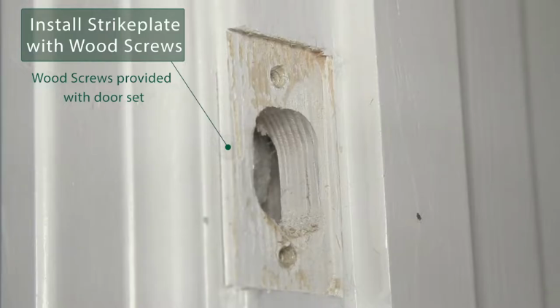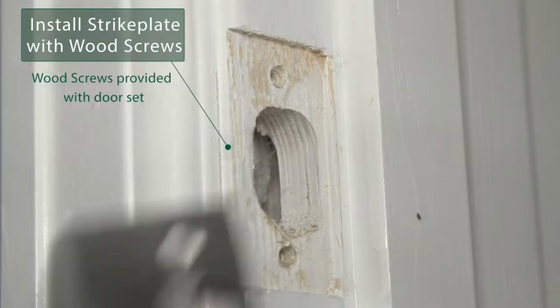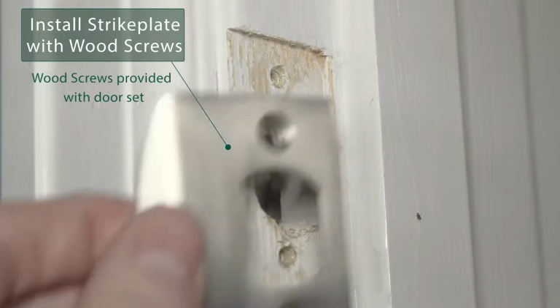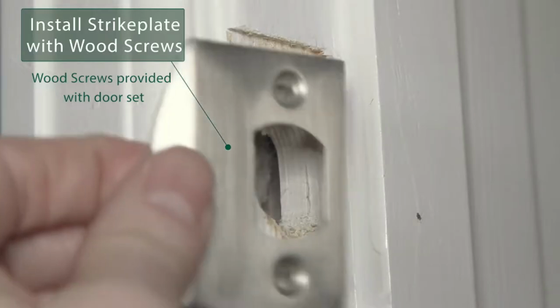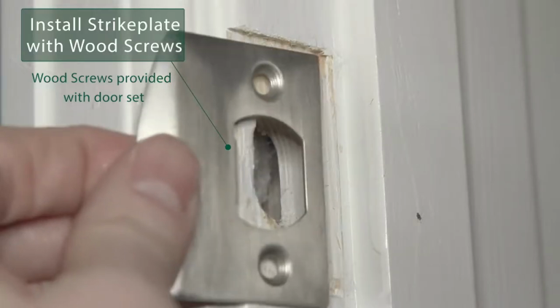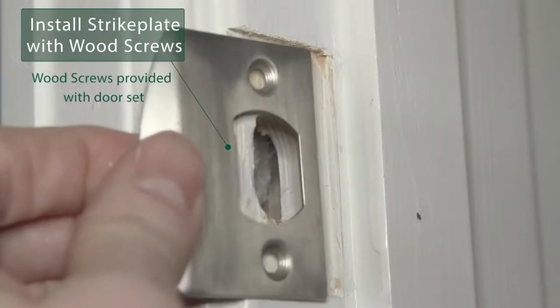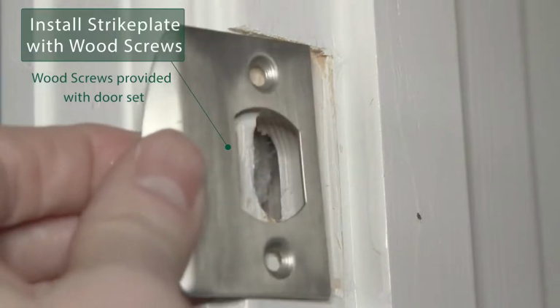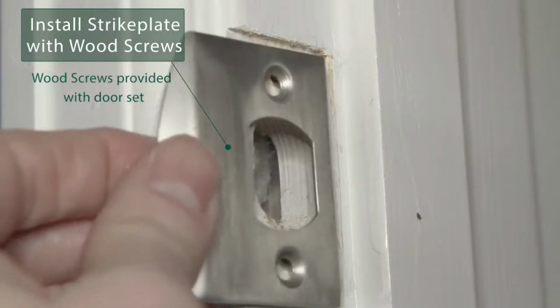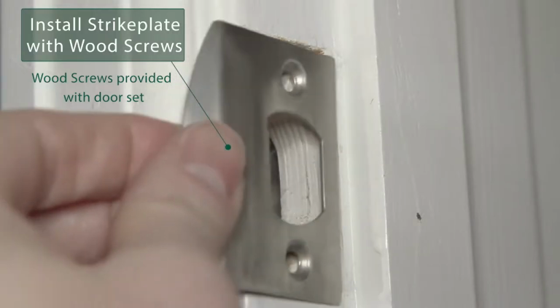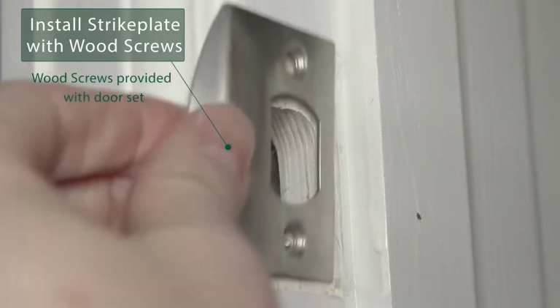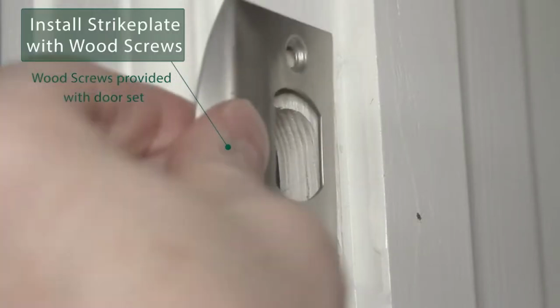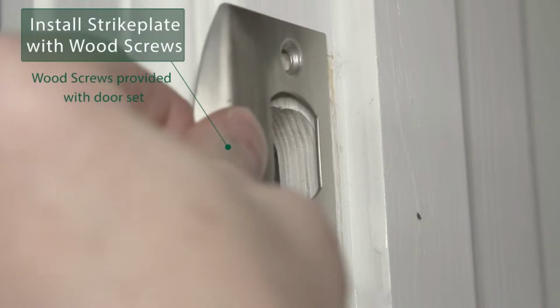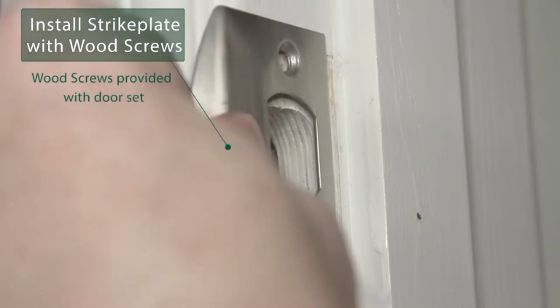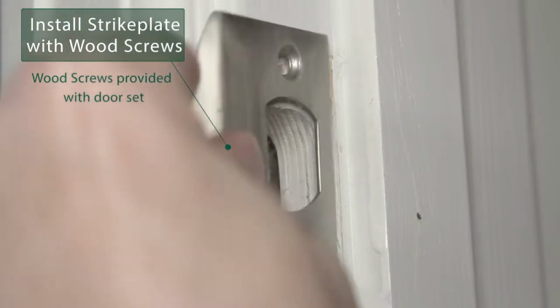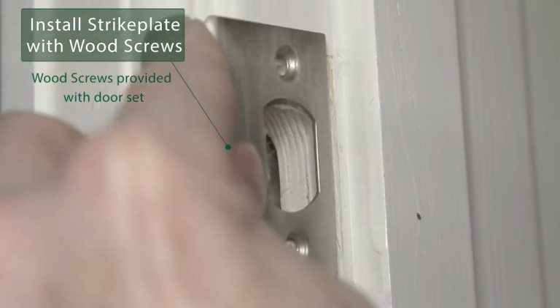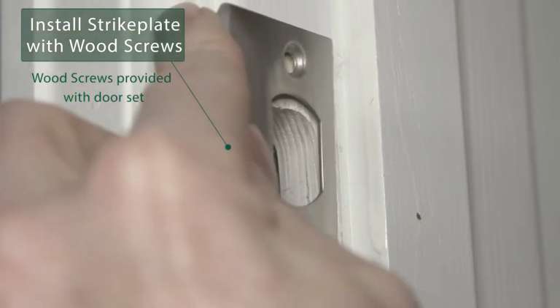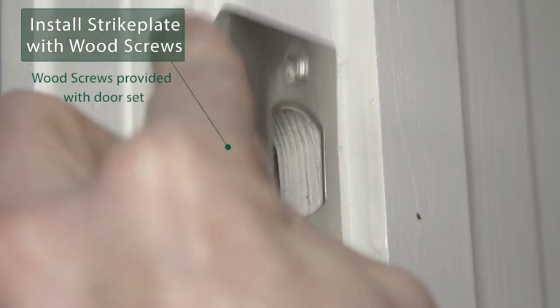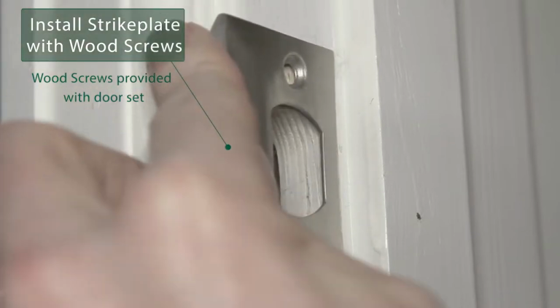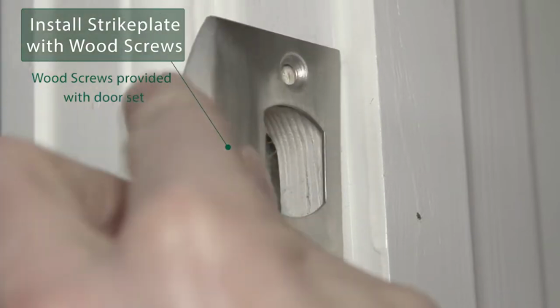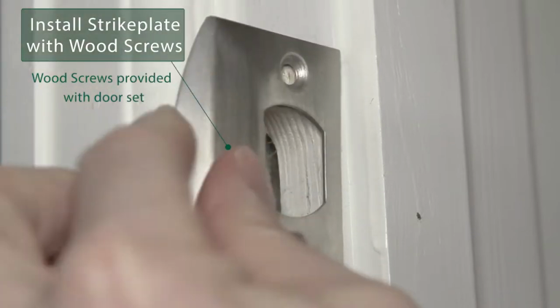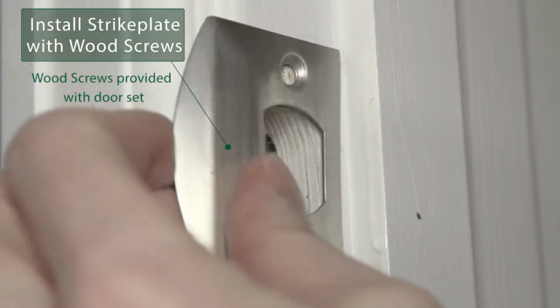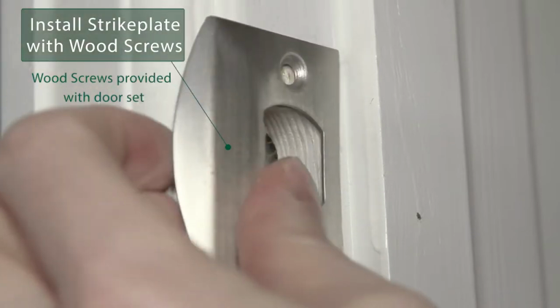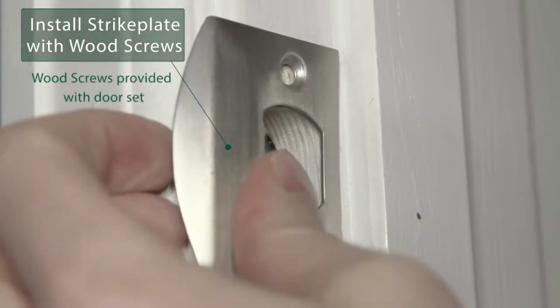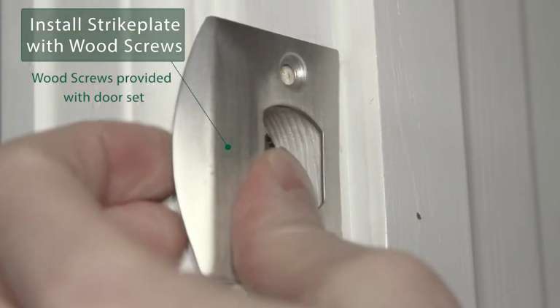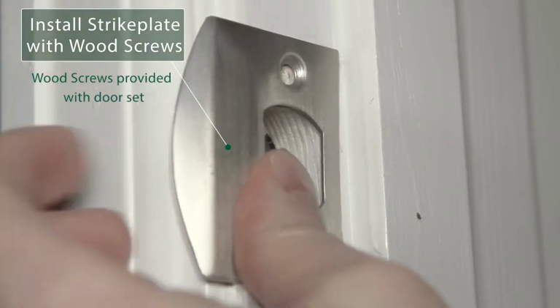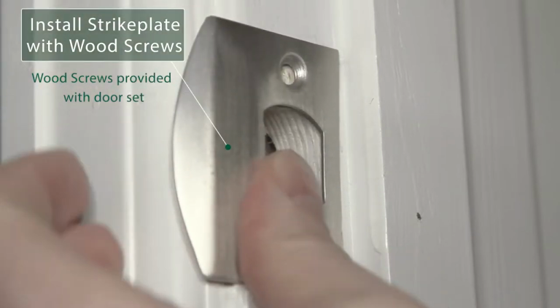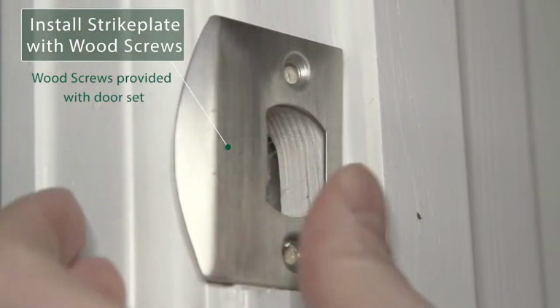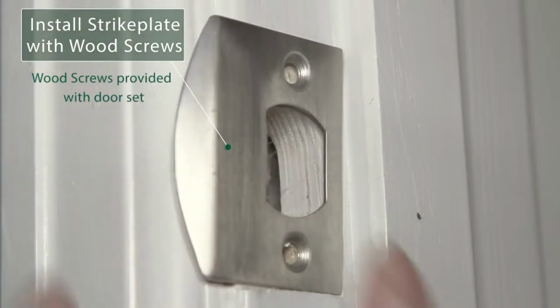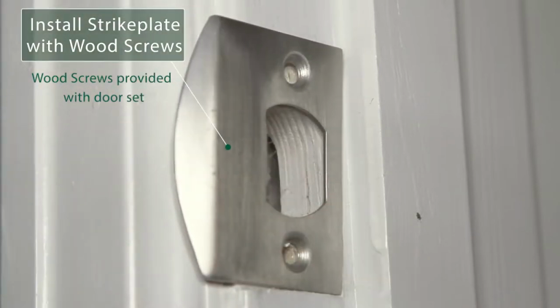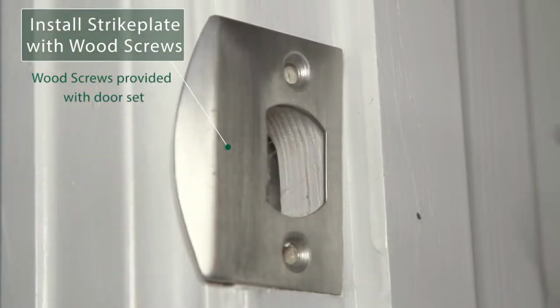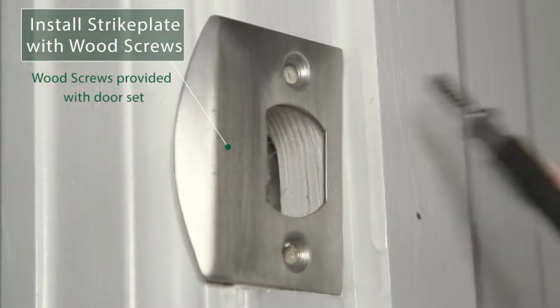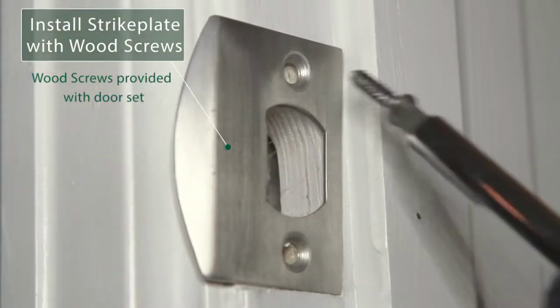Place the strike plate on the inside of the door jamb and install with the provided wood screws.